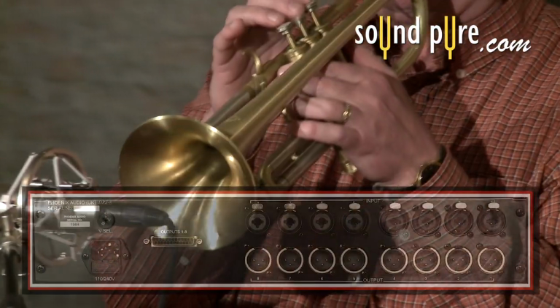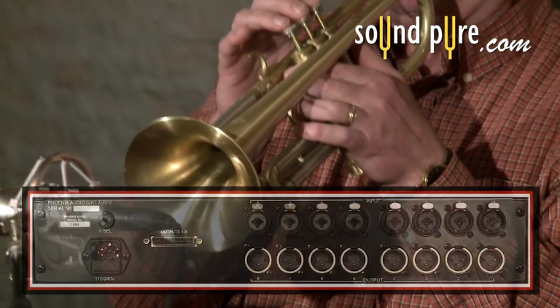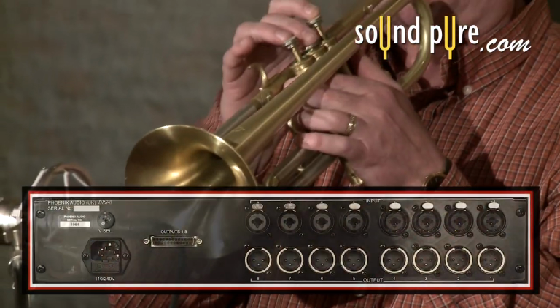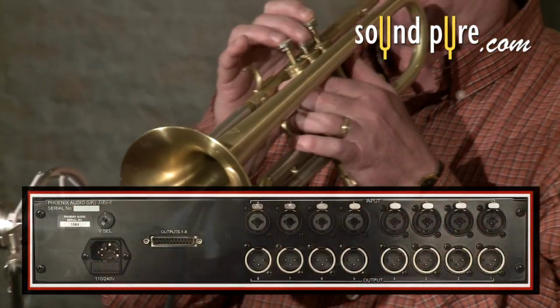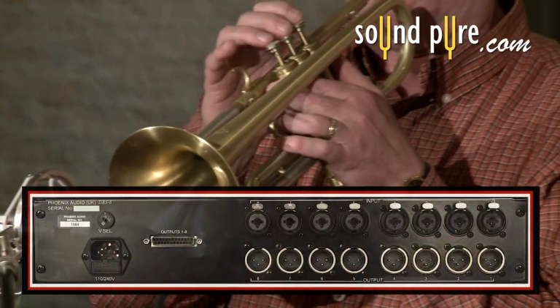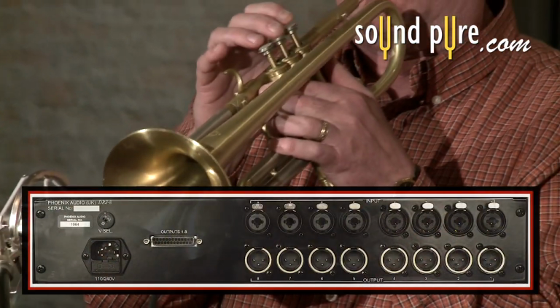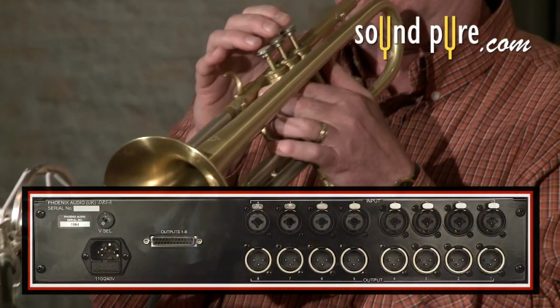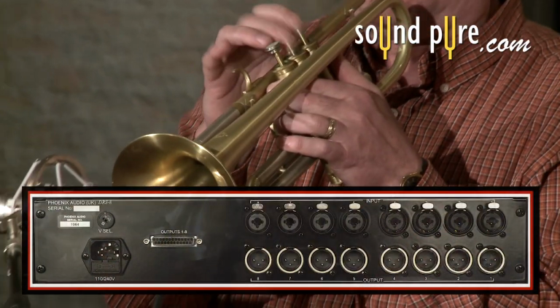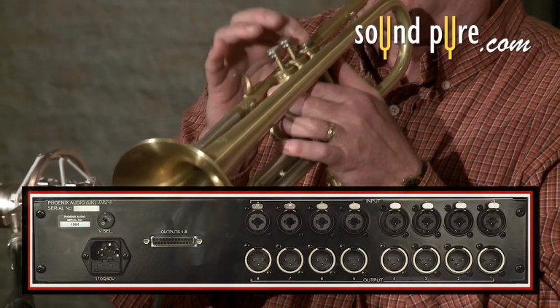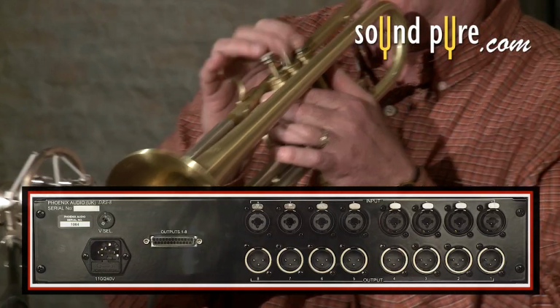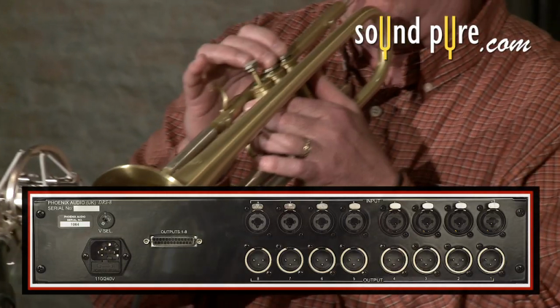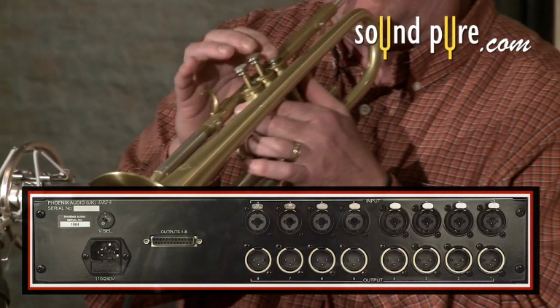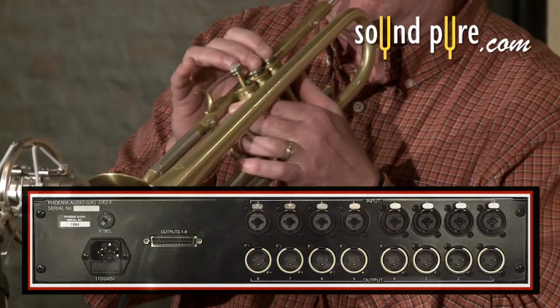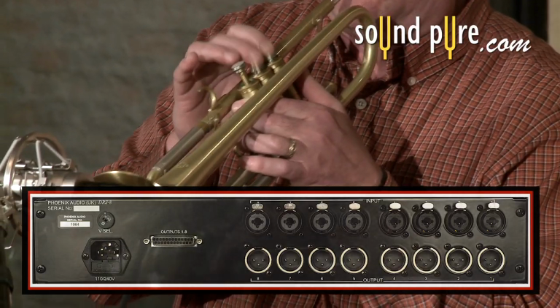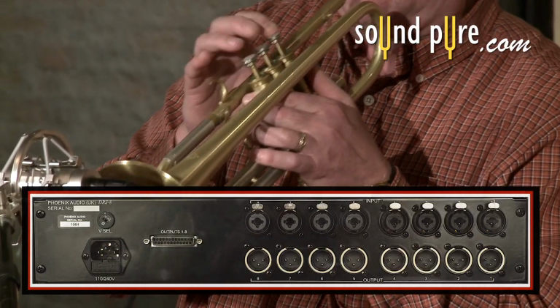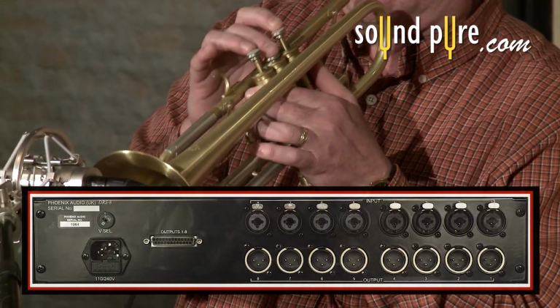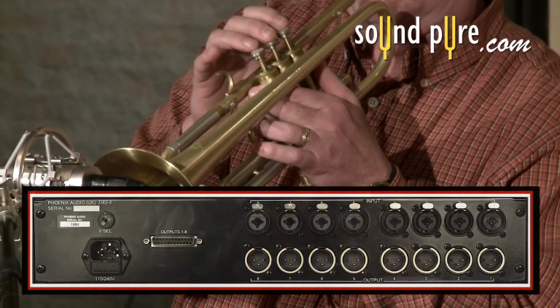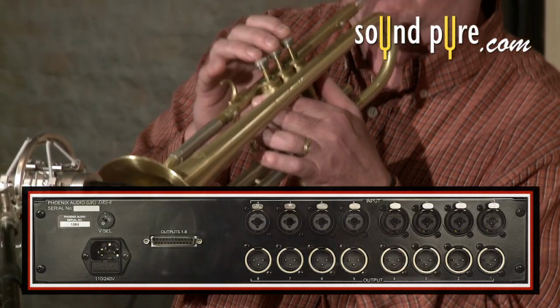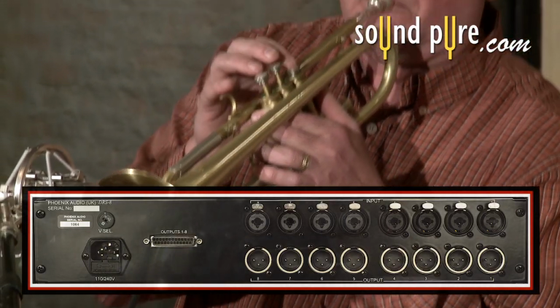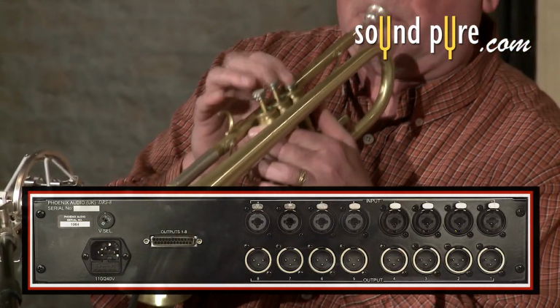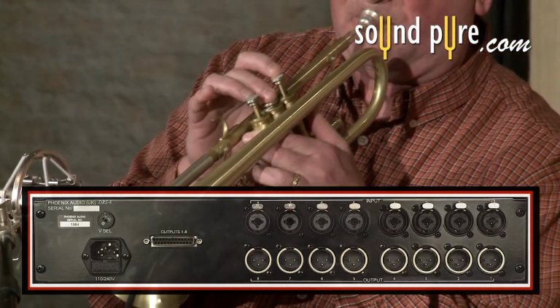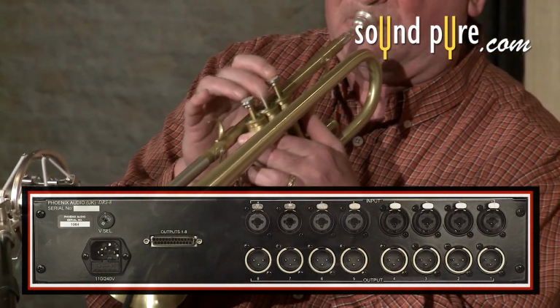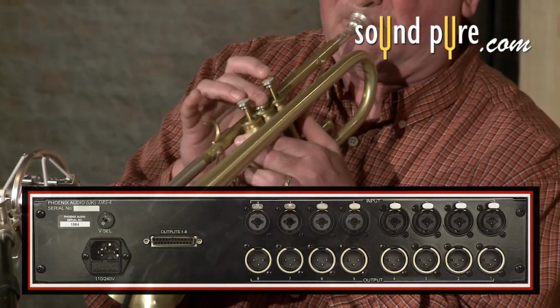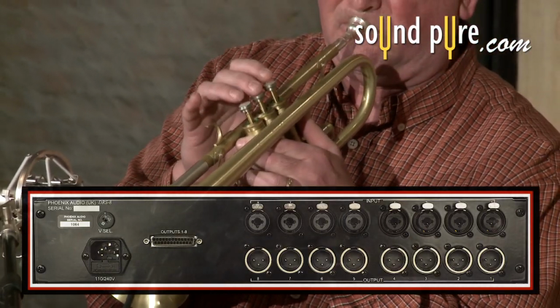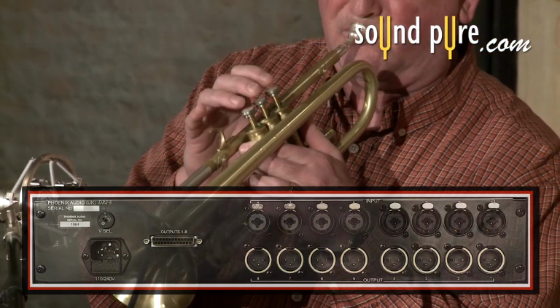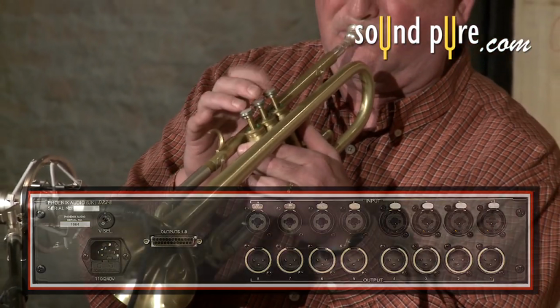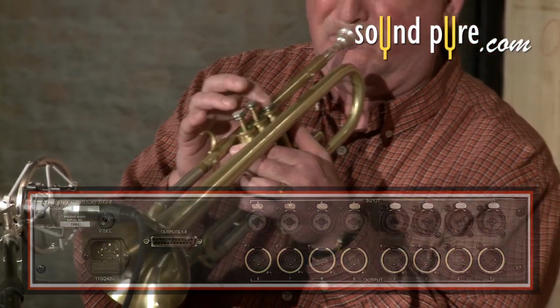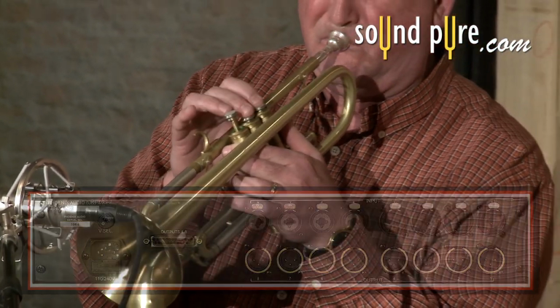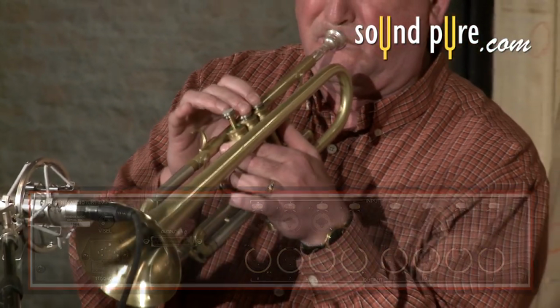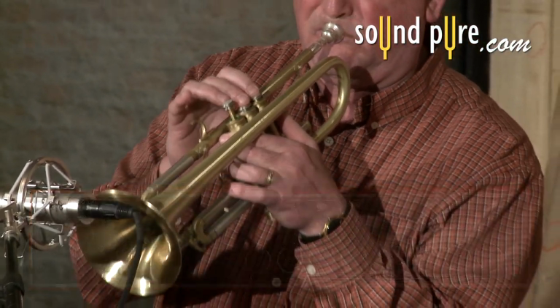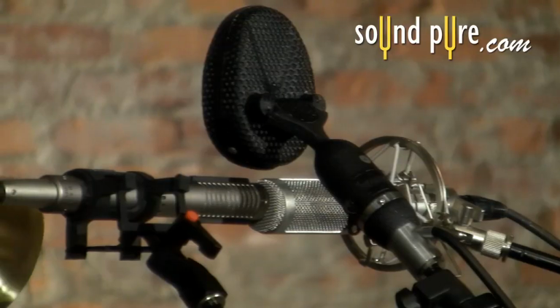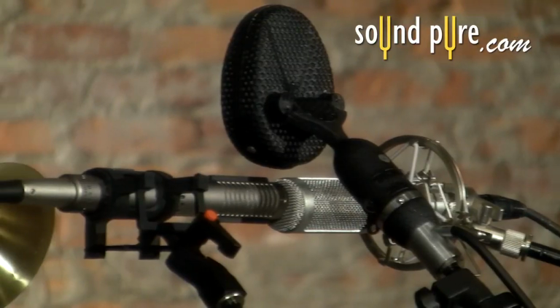Clearly, the Phoenix Audio DRS-8 is a superb choice for most all of your recording needs.